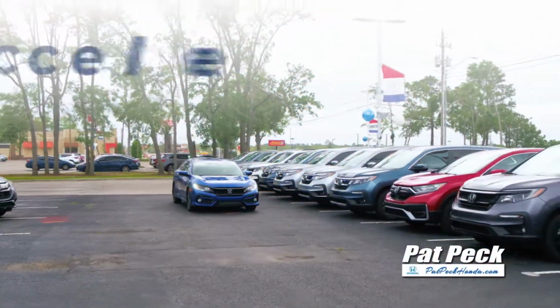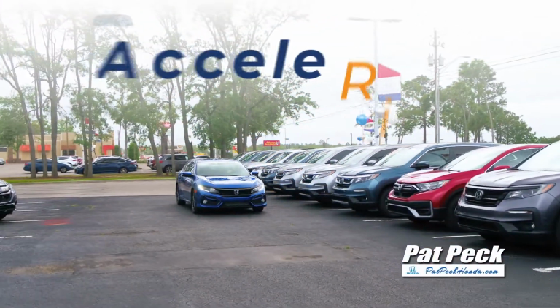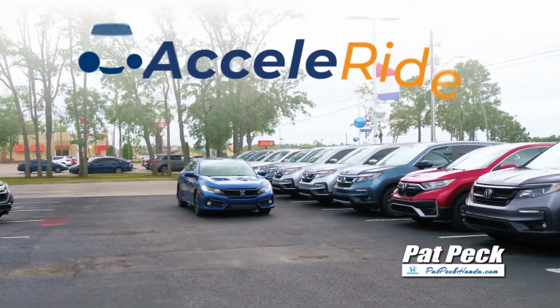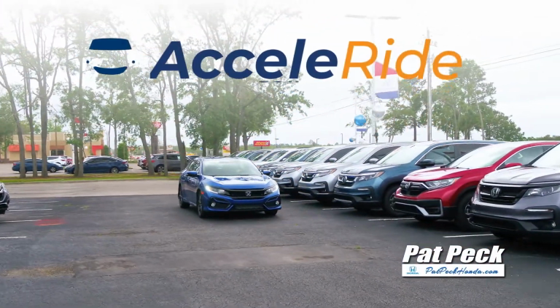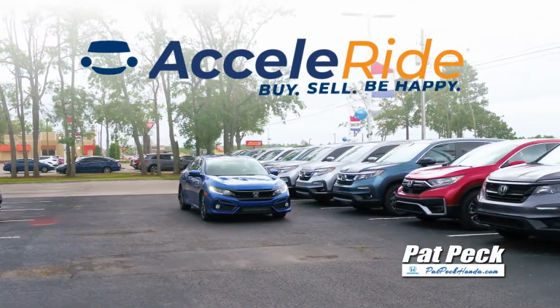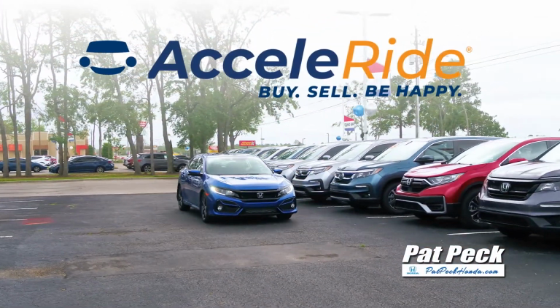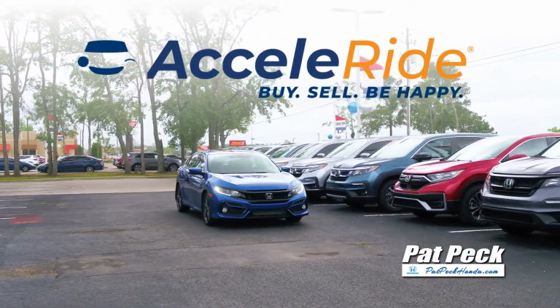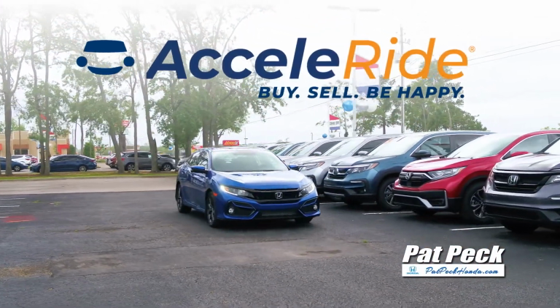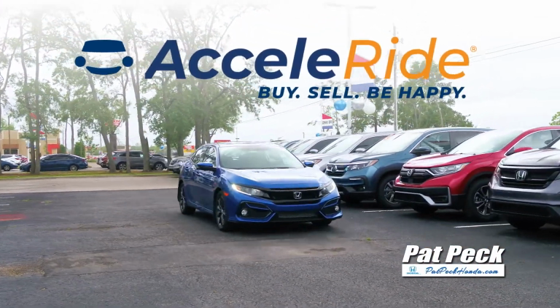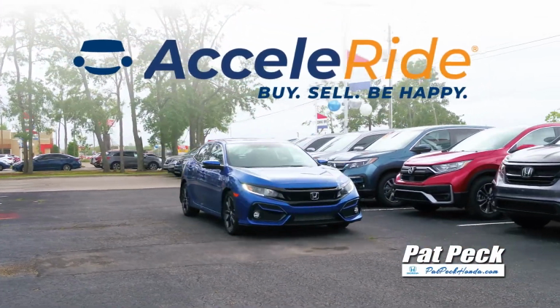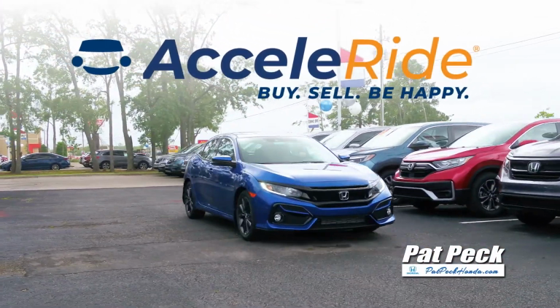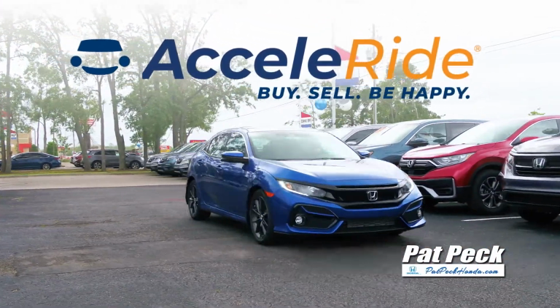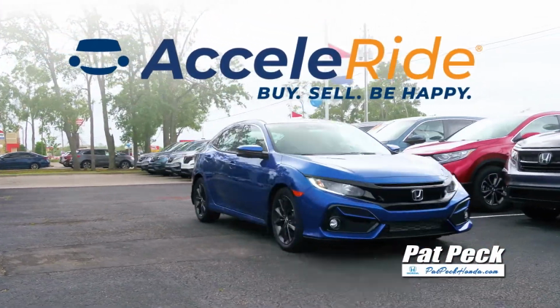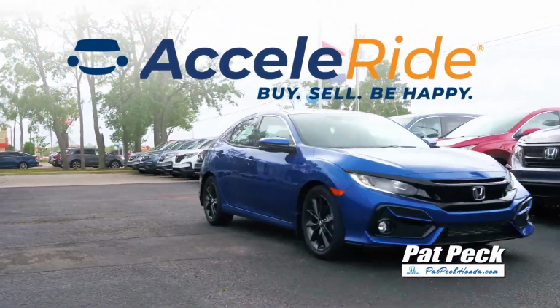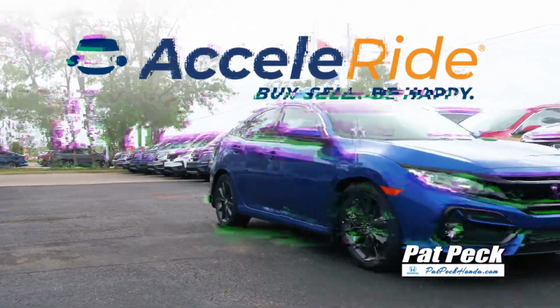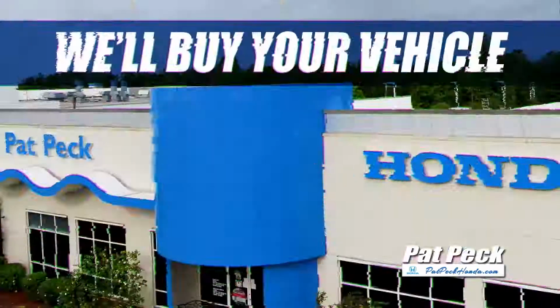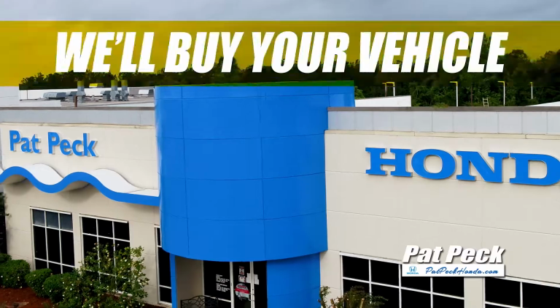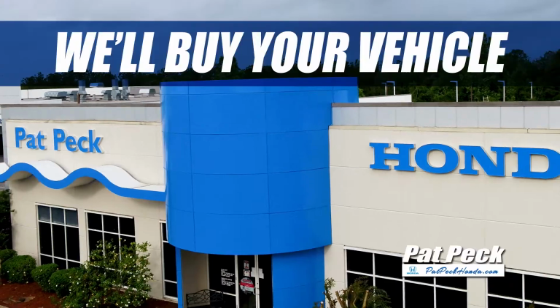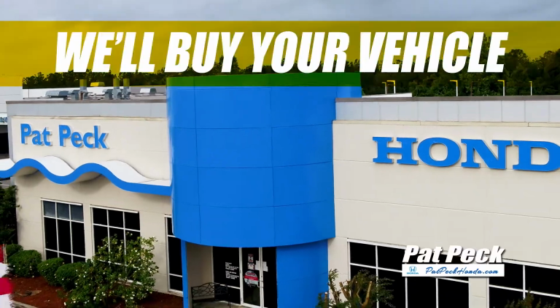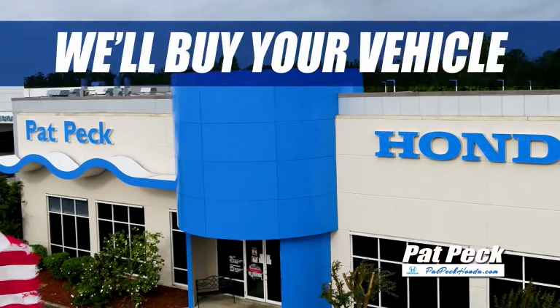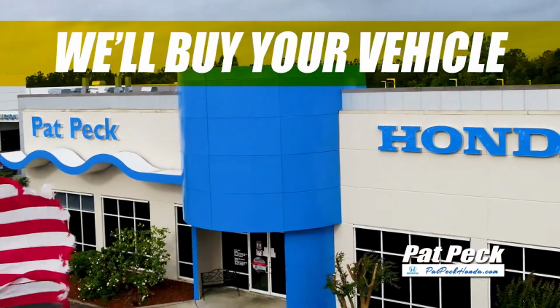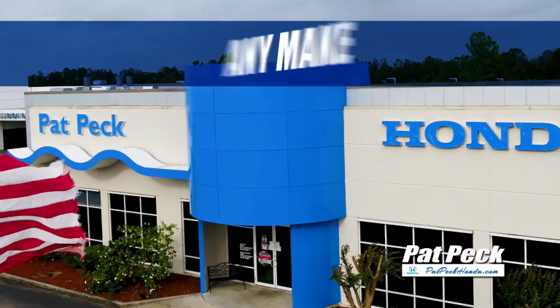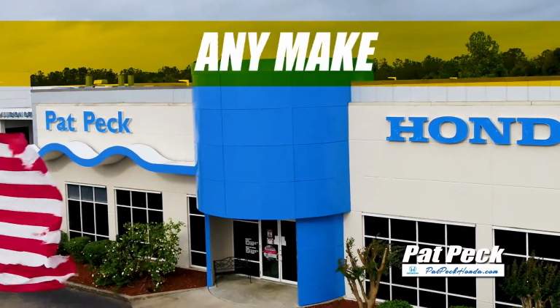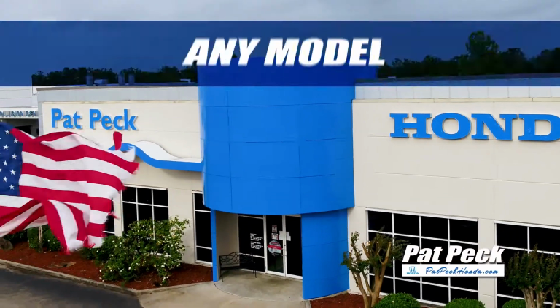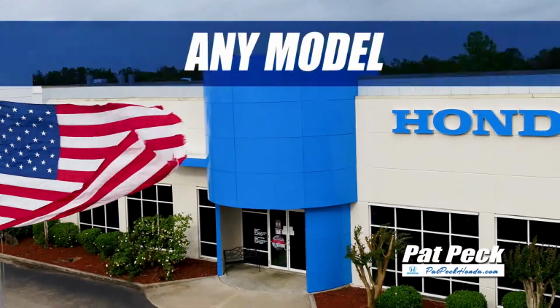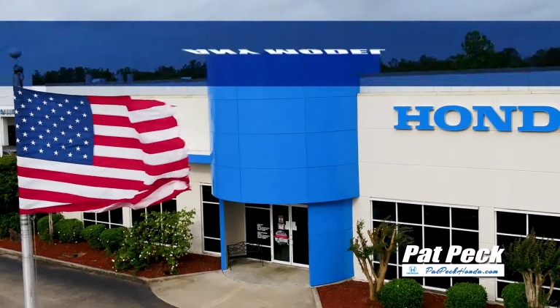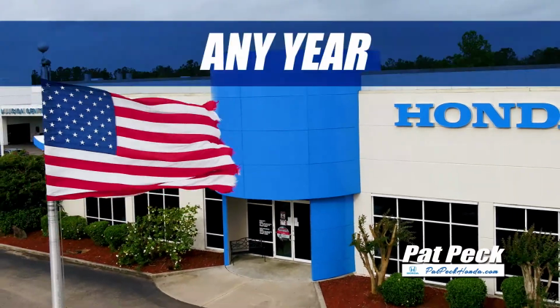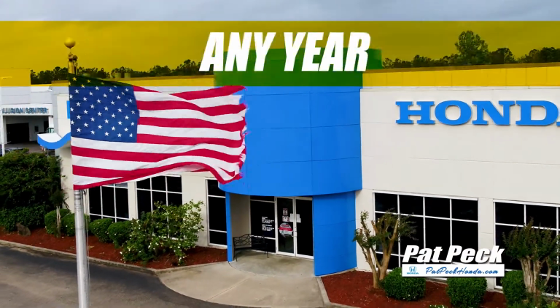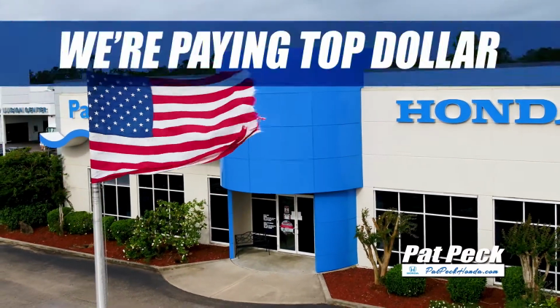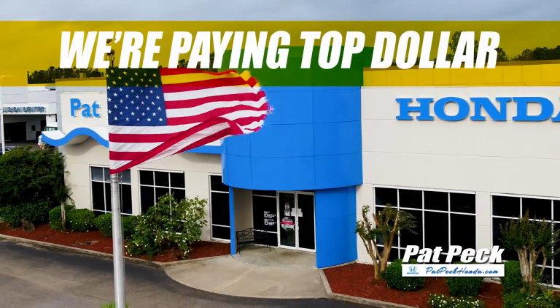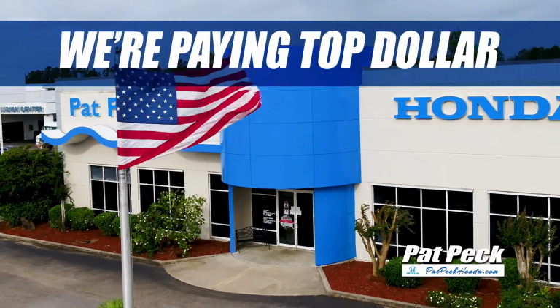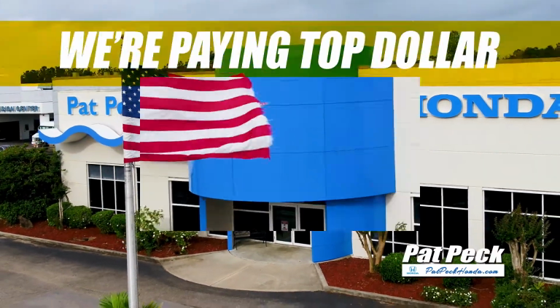And with Acceleride, purchase your vehicle online and we'll bring it directly to you. Plus, we'll buy your vehicle — any make, model, or year. We're paying top dollar.